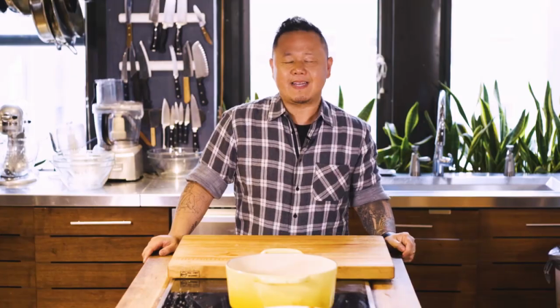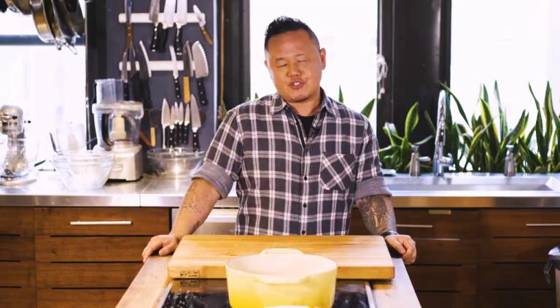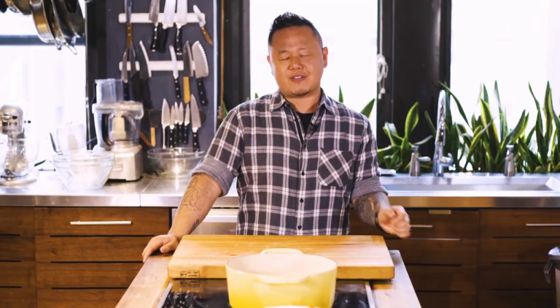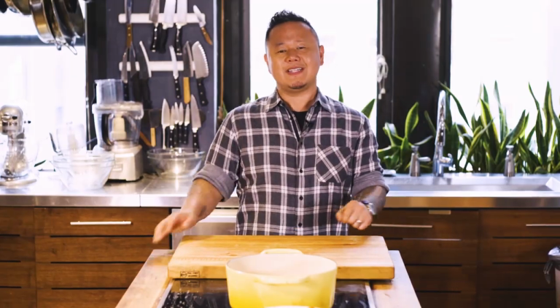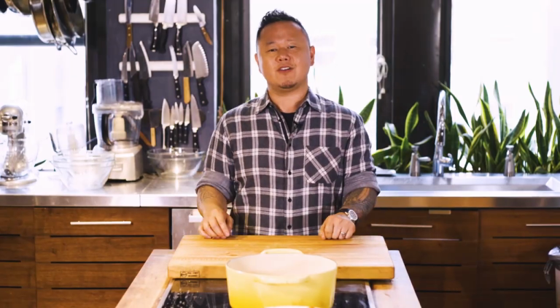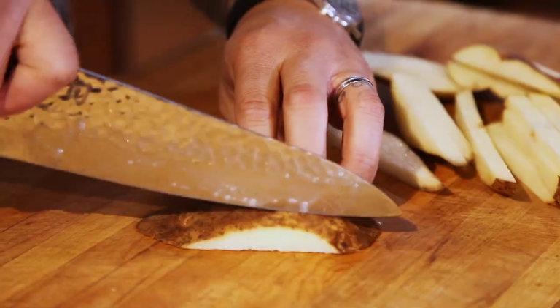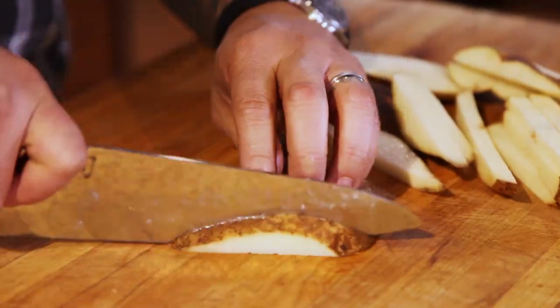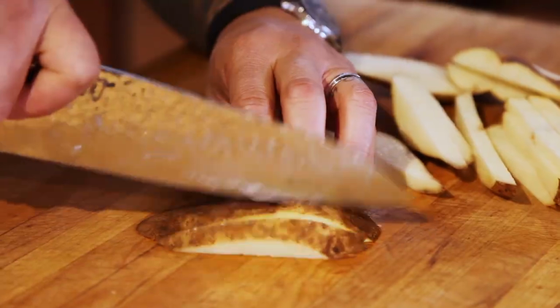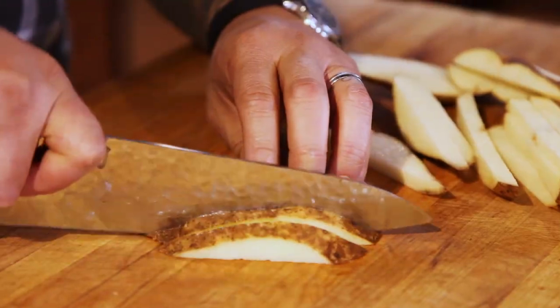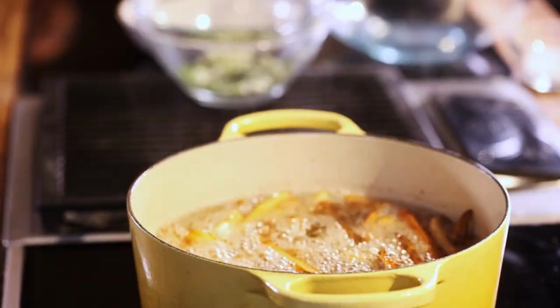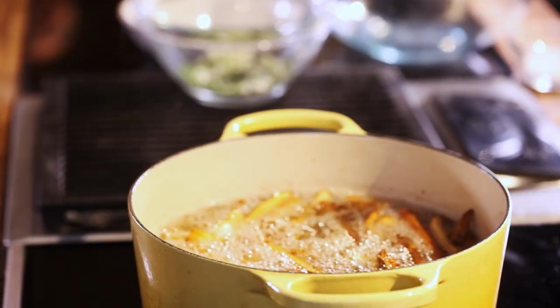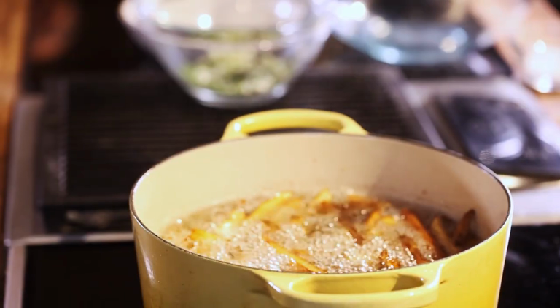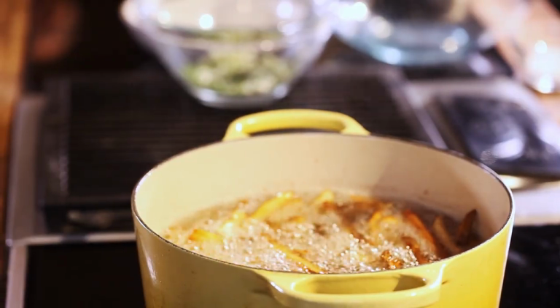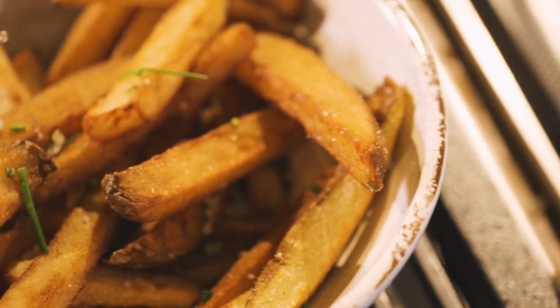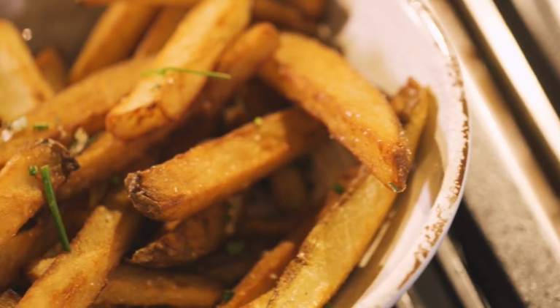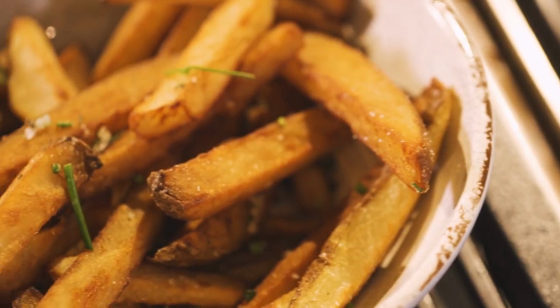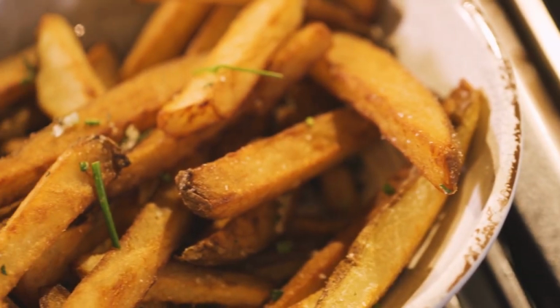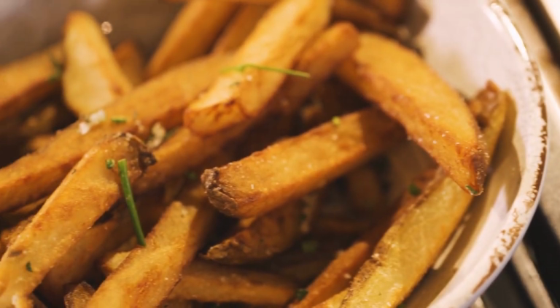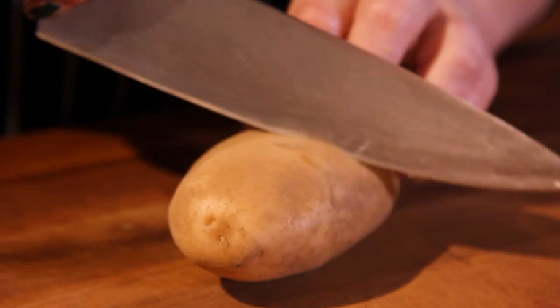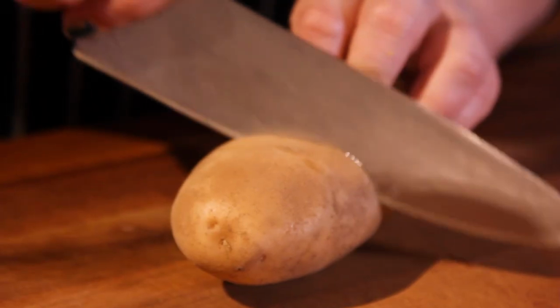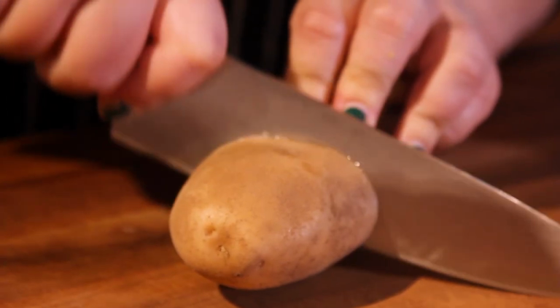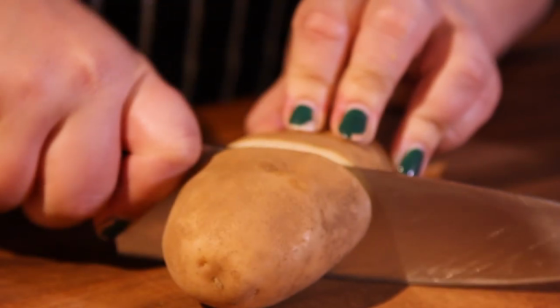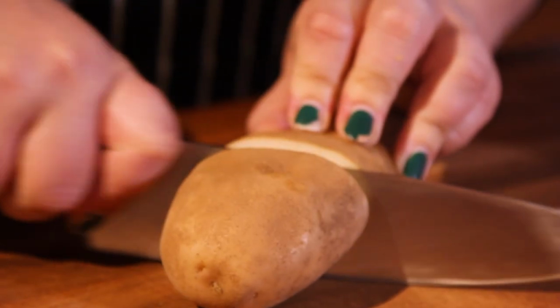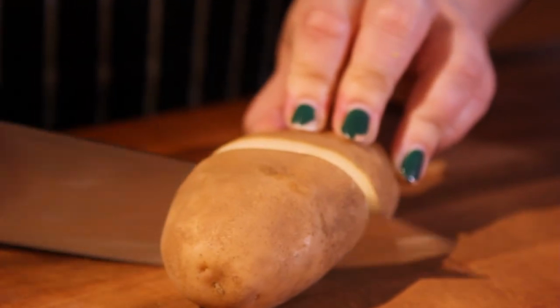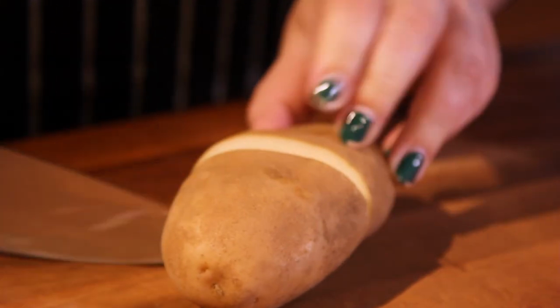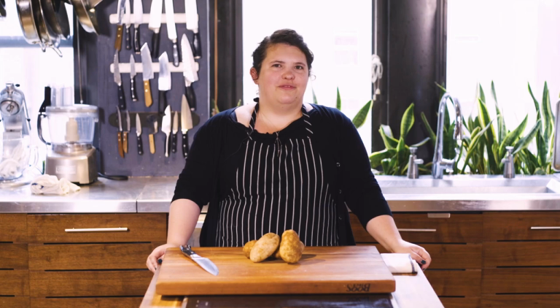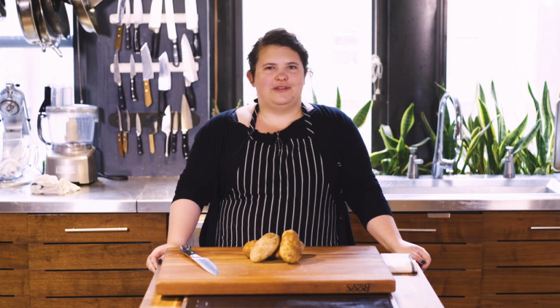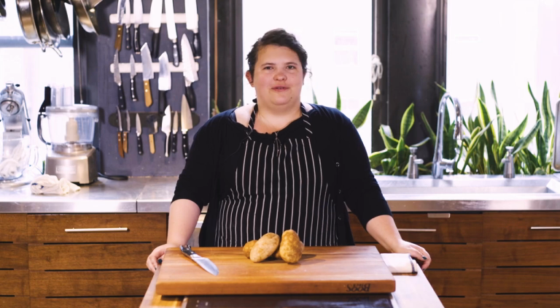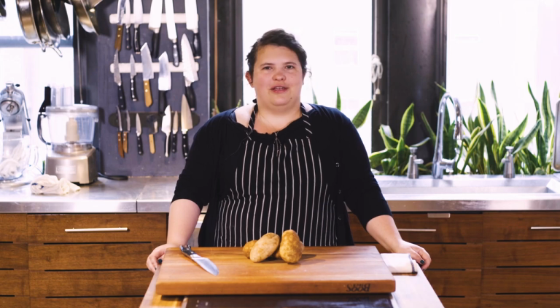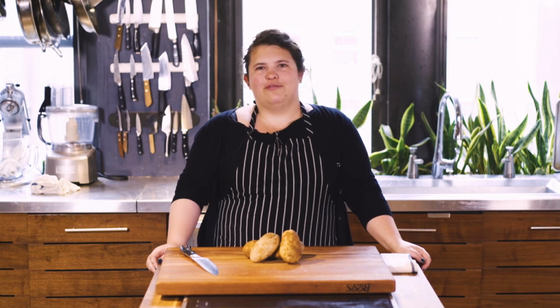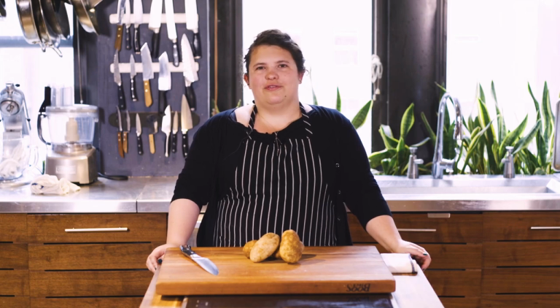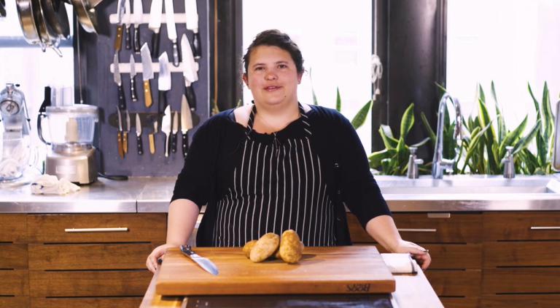Hey guys, Jet Thiele here, and today we're going to make the perfect french fry. And we're going to talk about the science of potatoes and french fries.